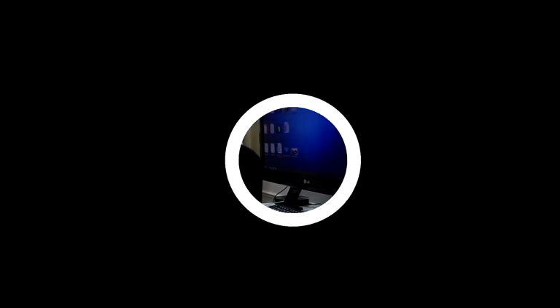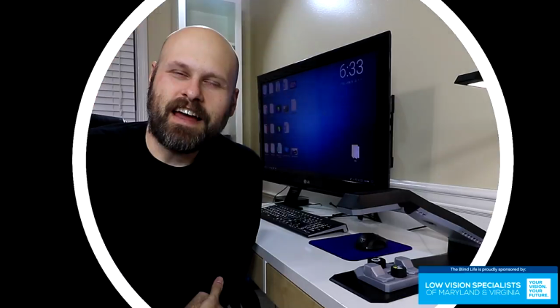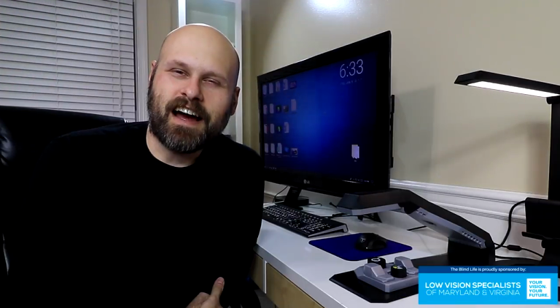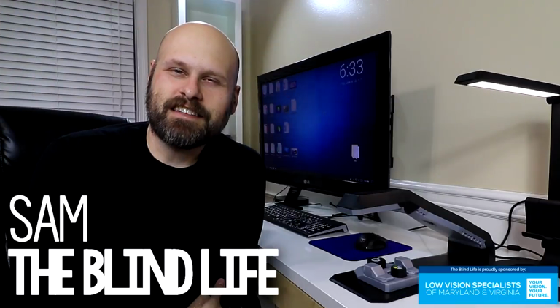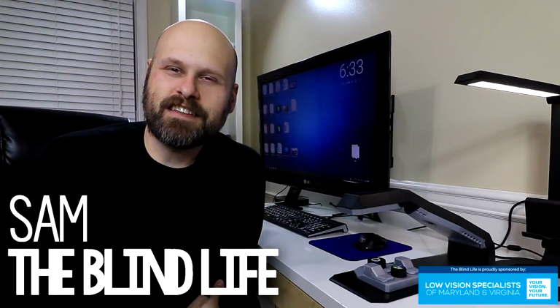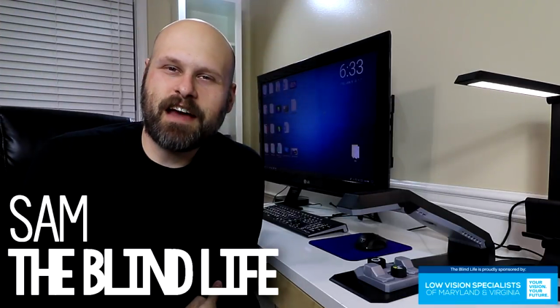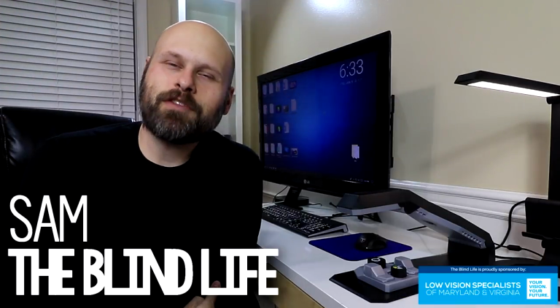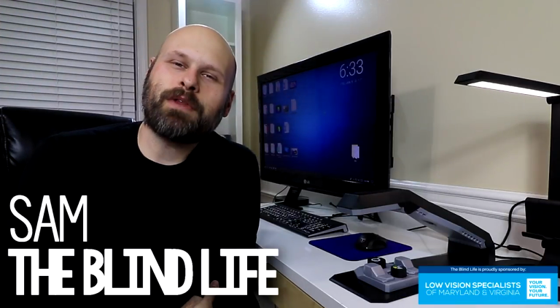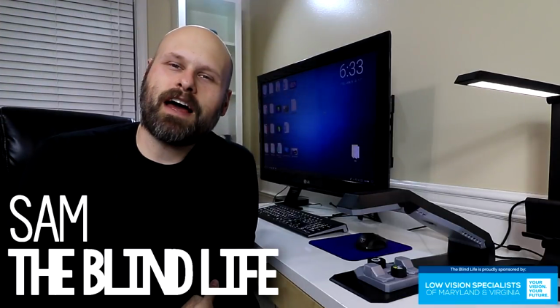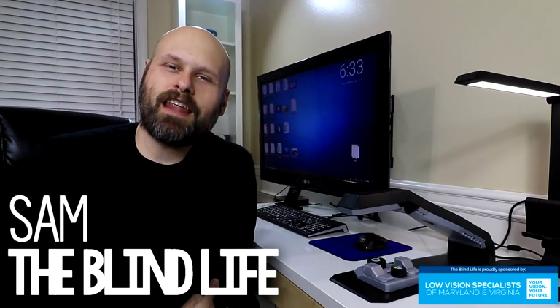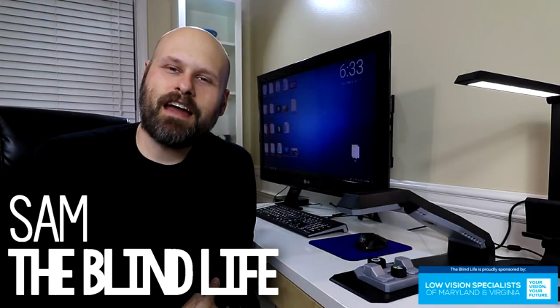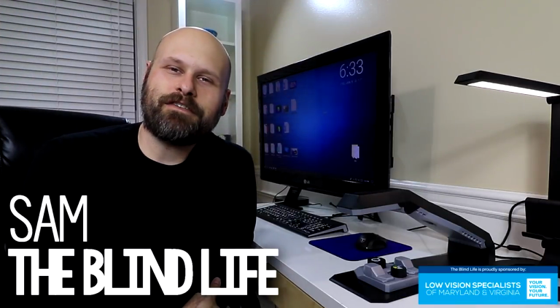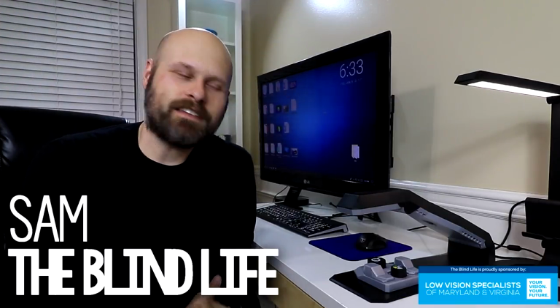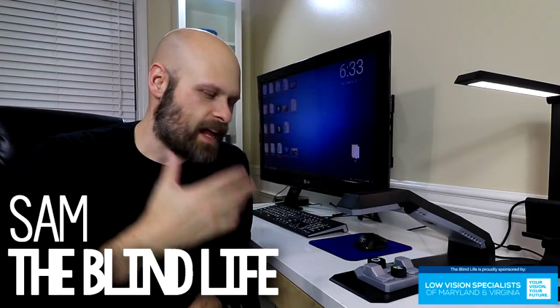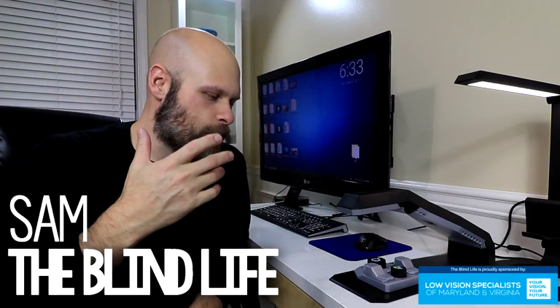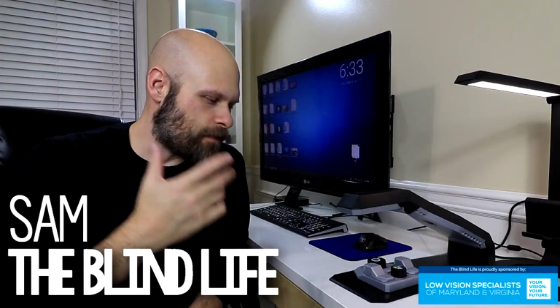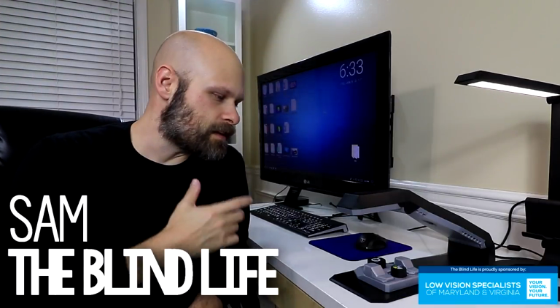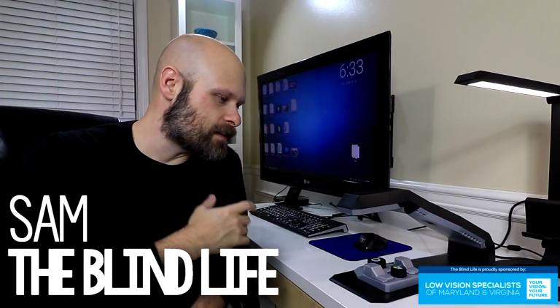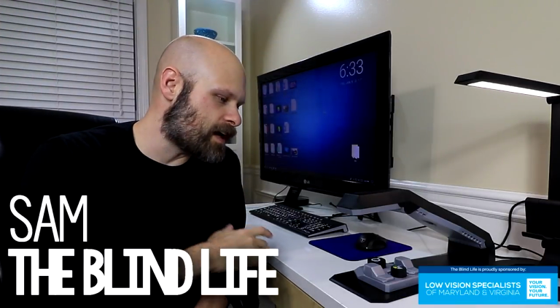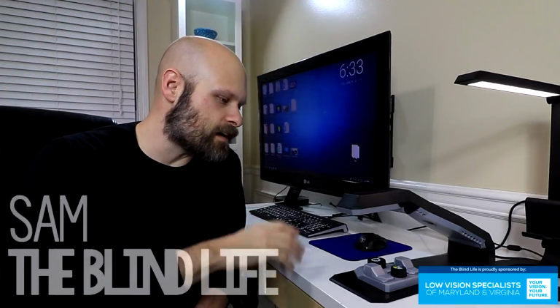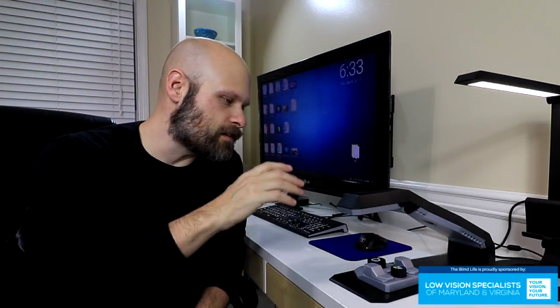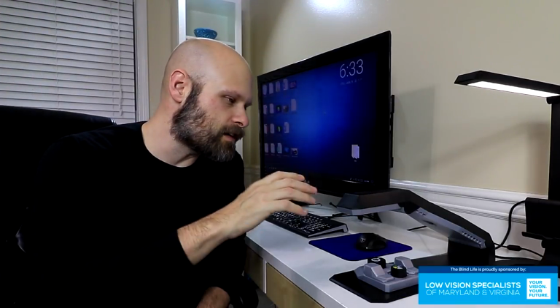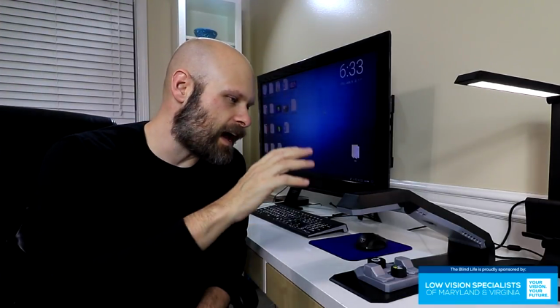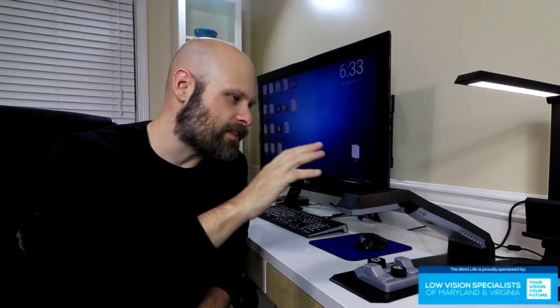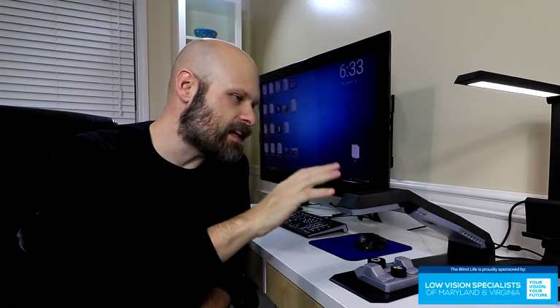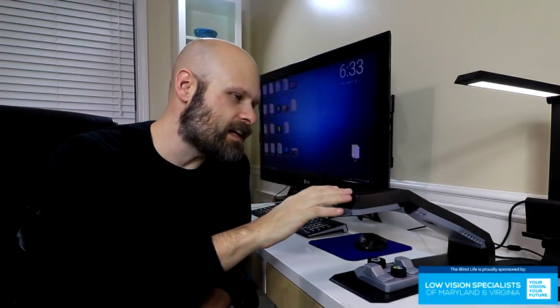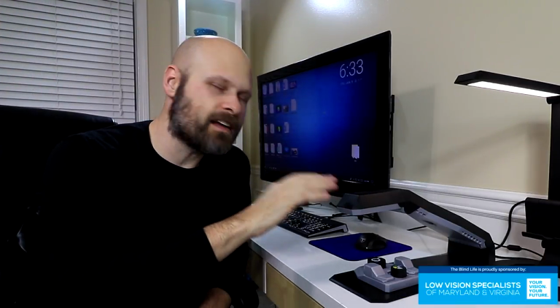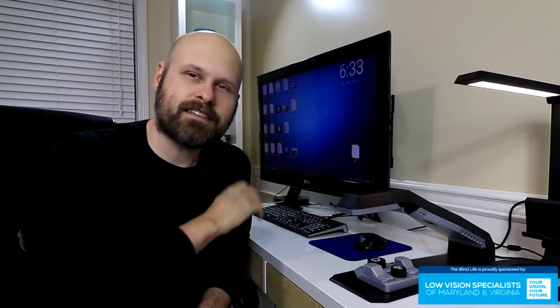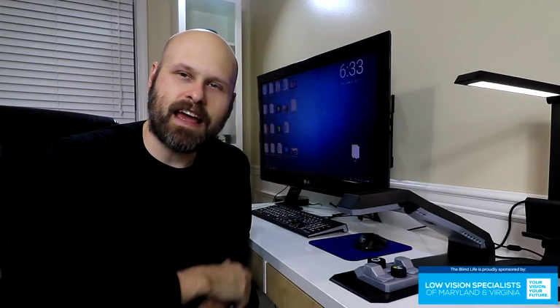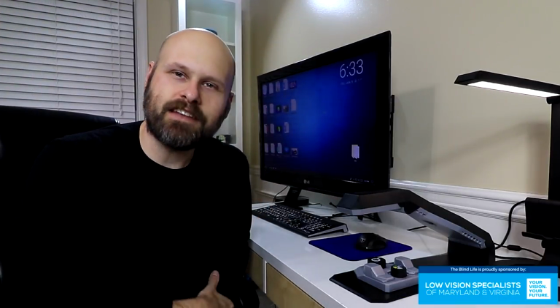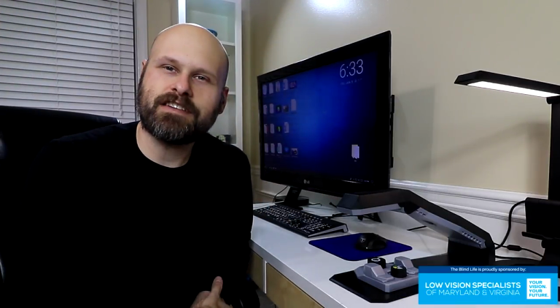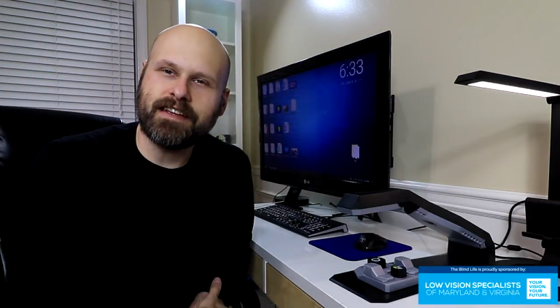Hey guys, it's Sam with The Blind Life. Today we're finally going to take a look at the Helix HD.